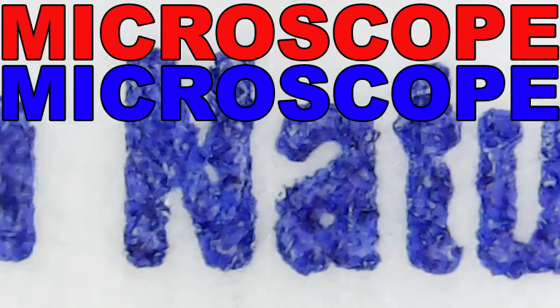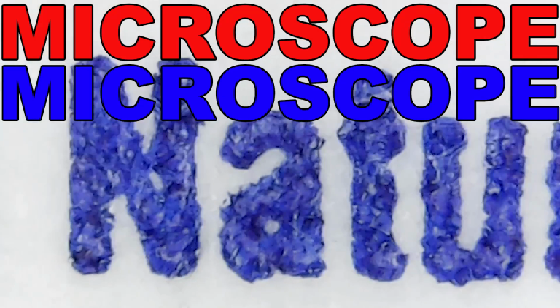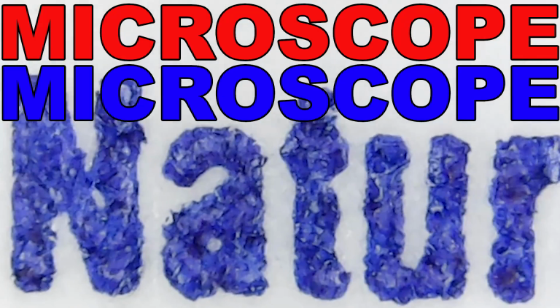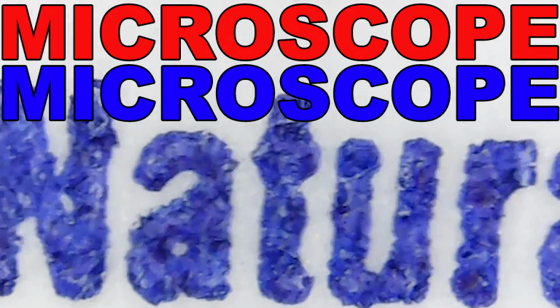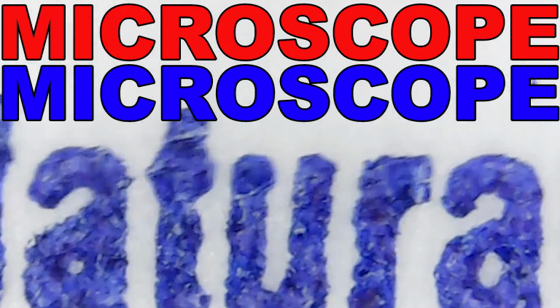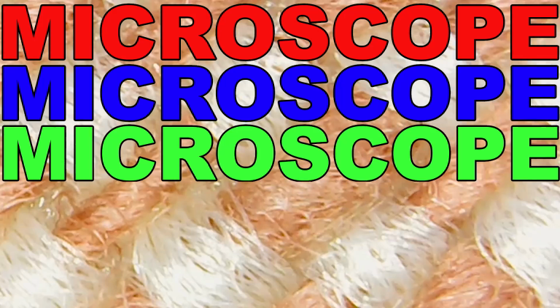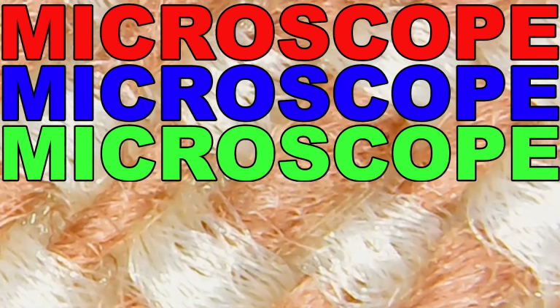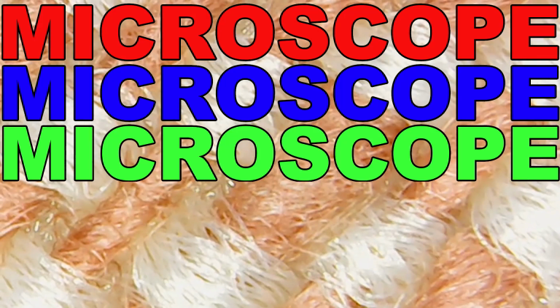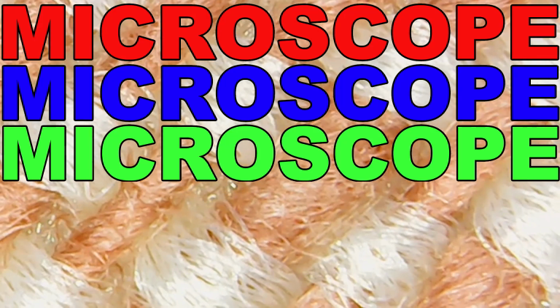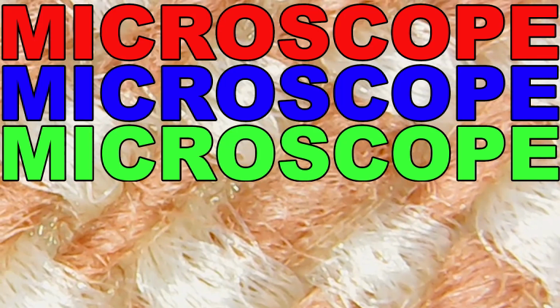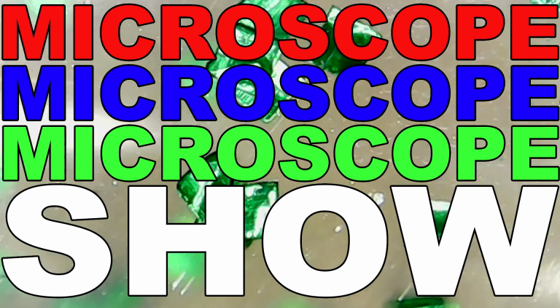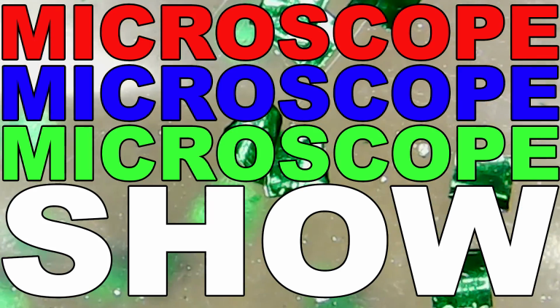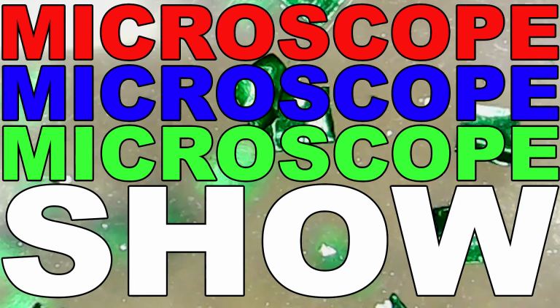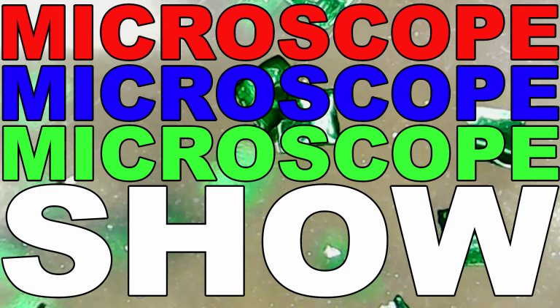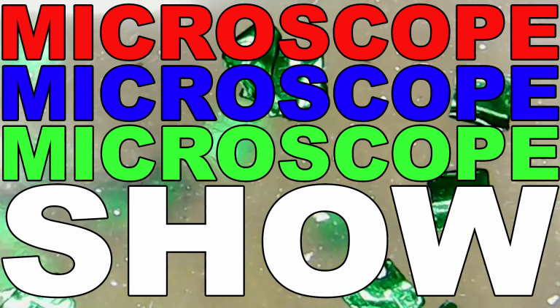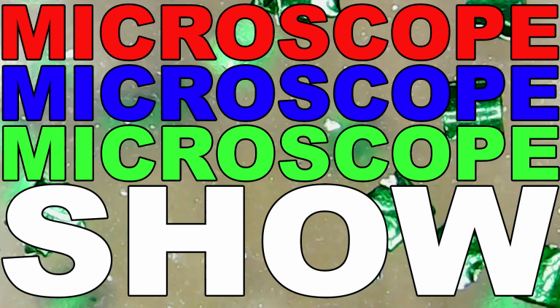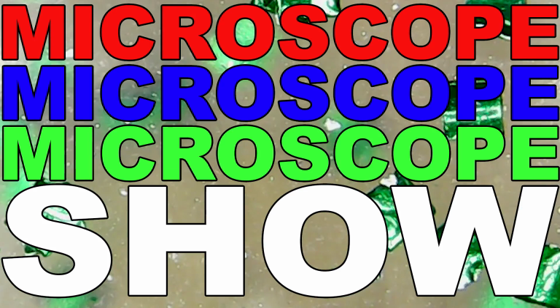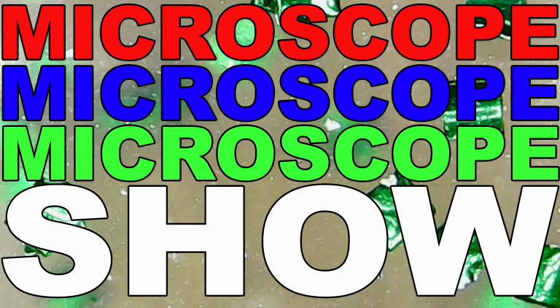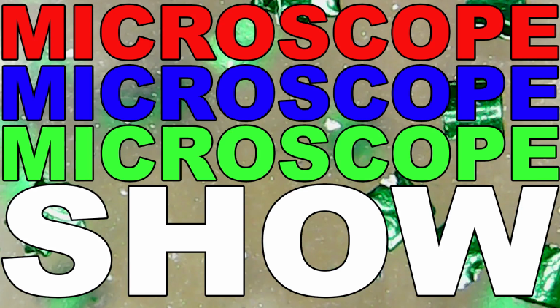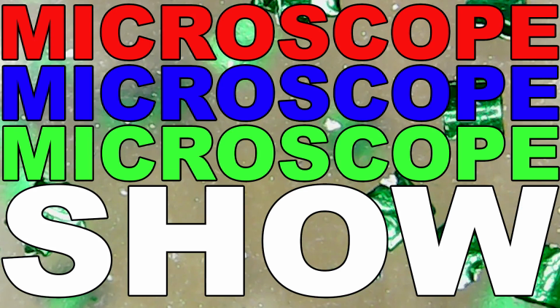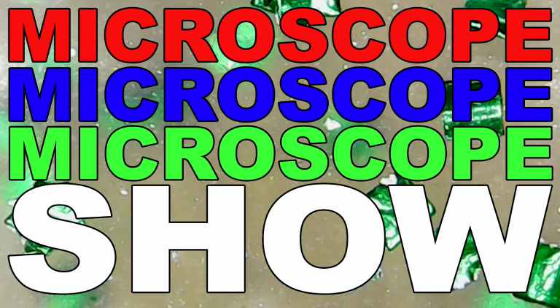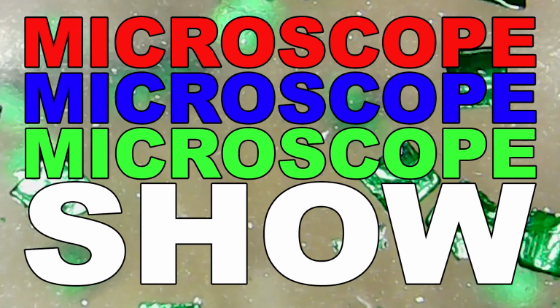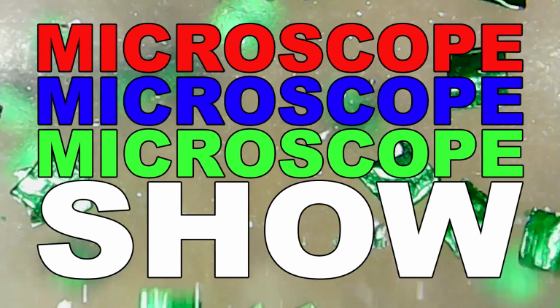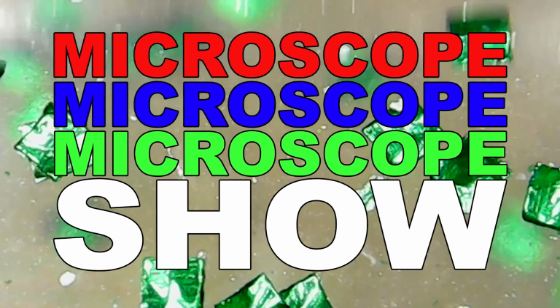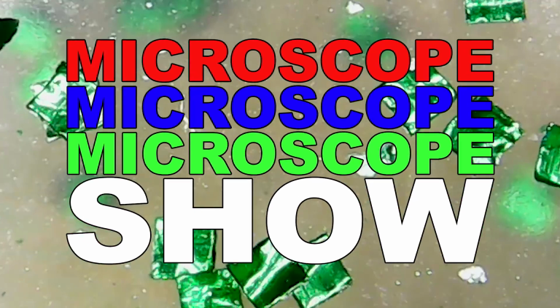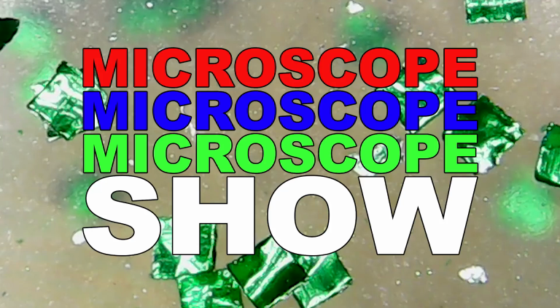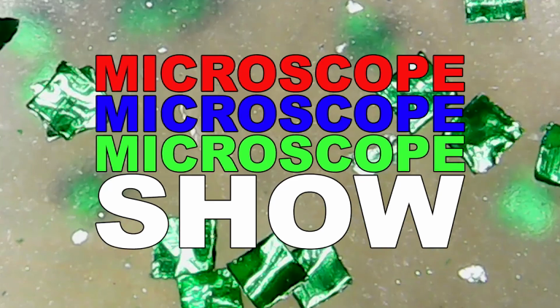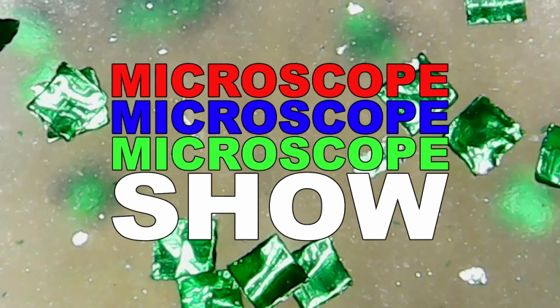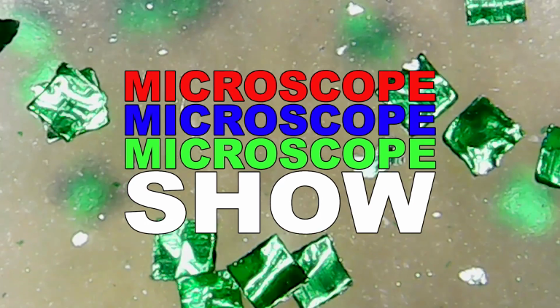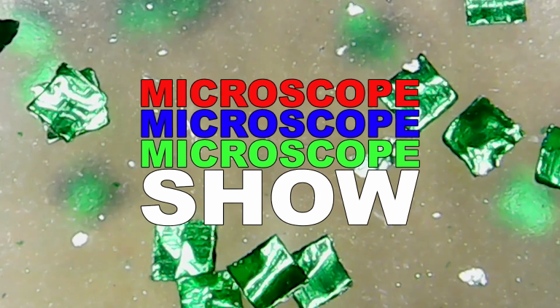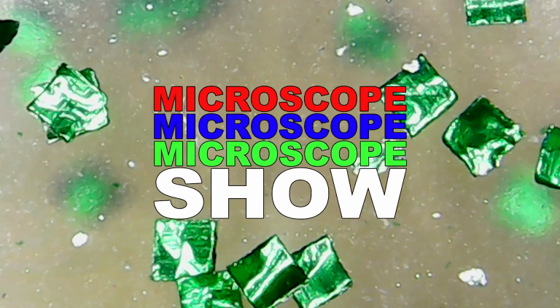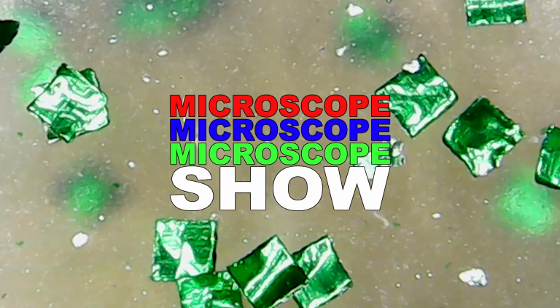Microscope, Microscope, Microscope Show.